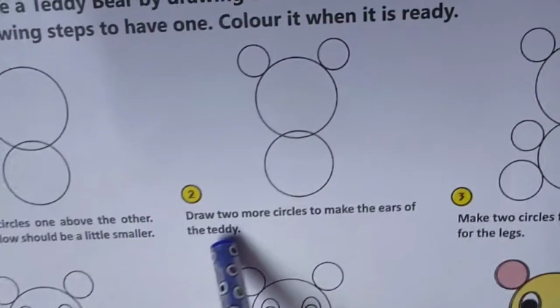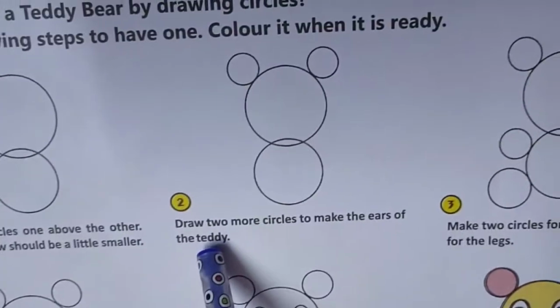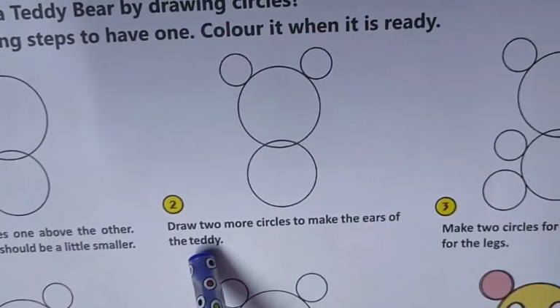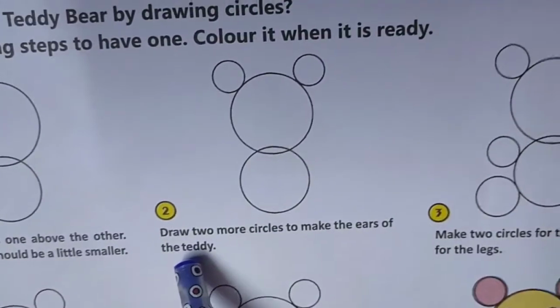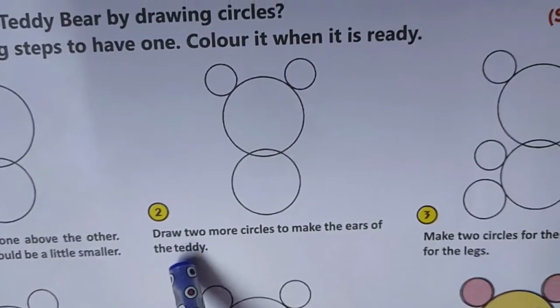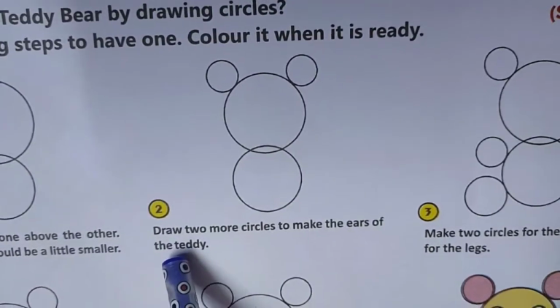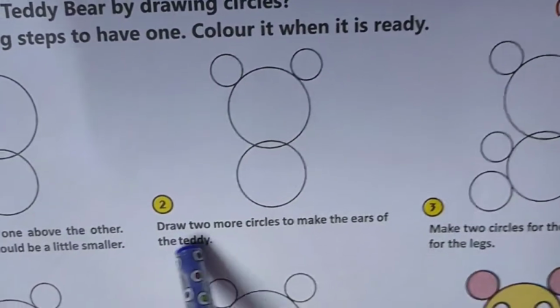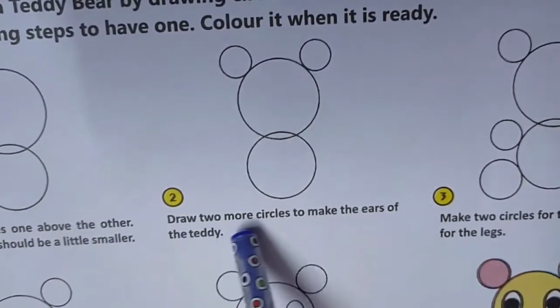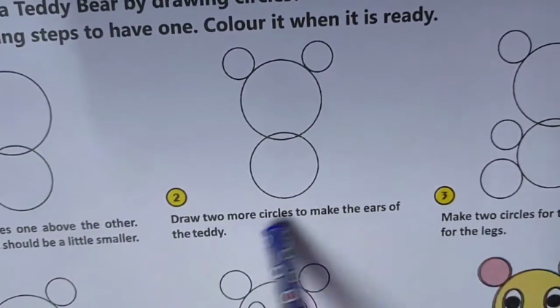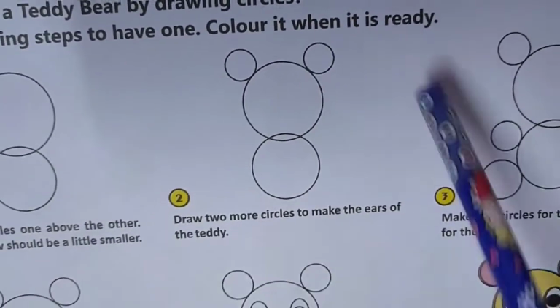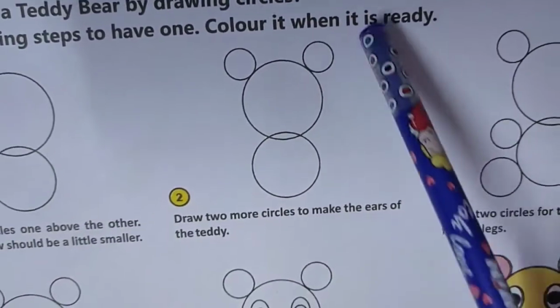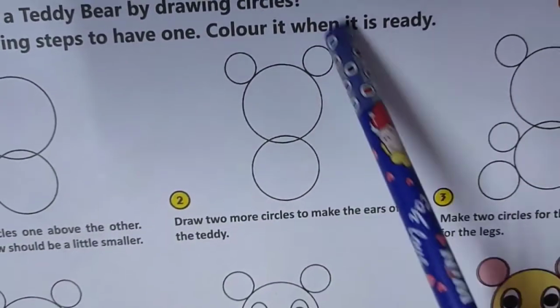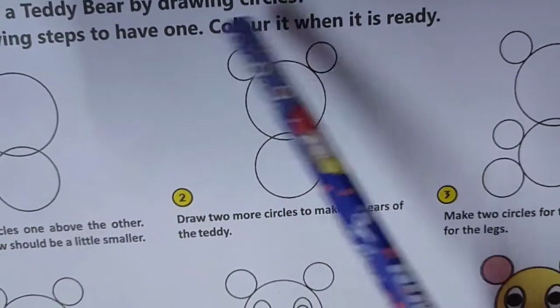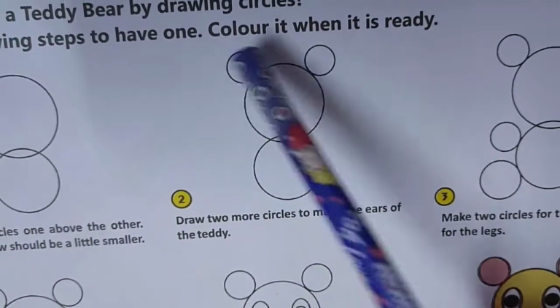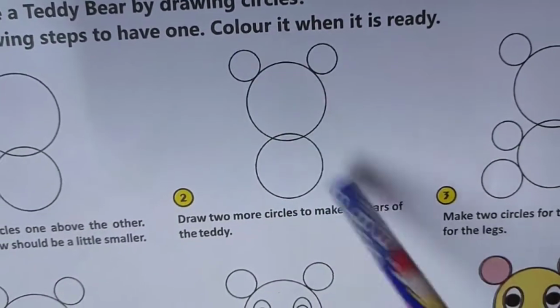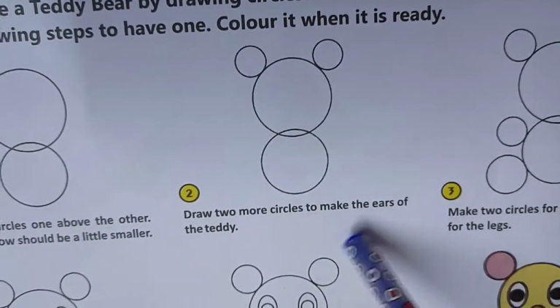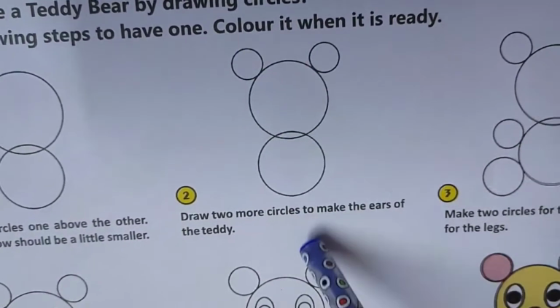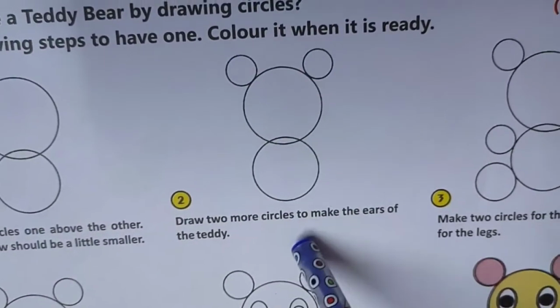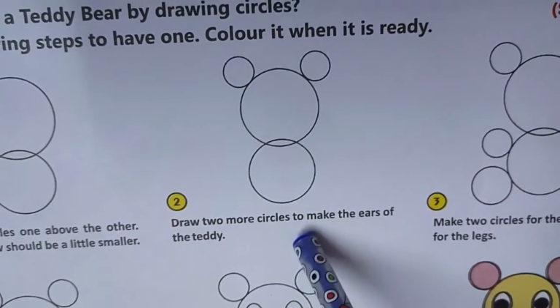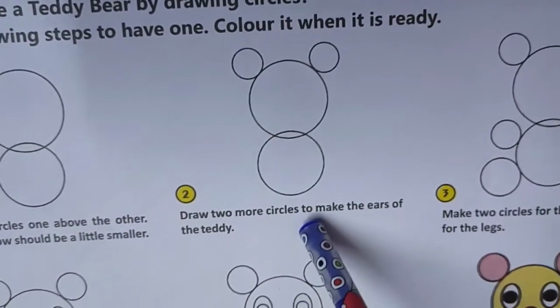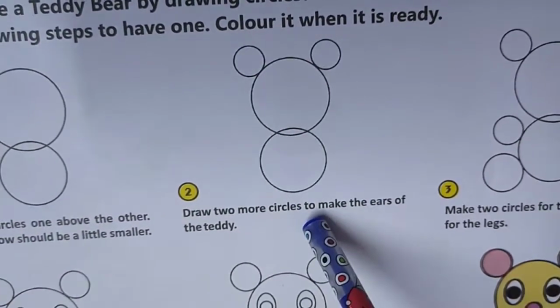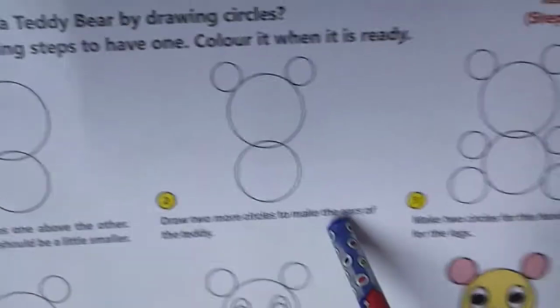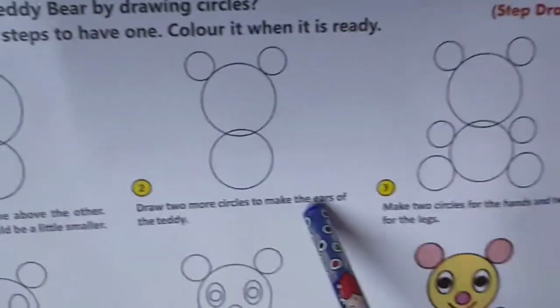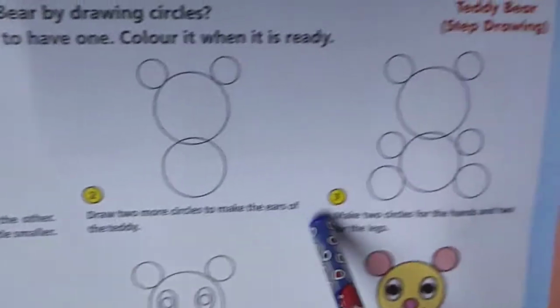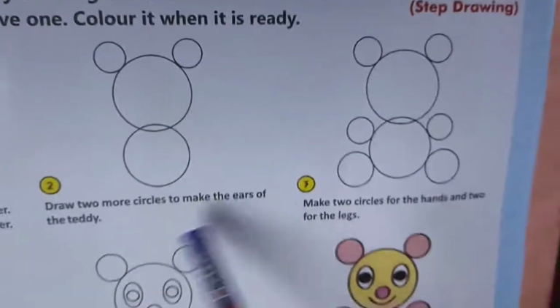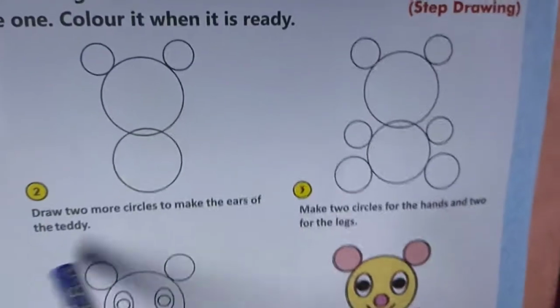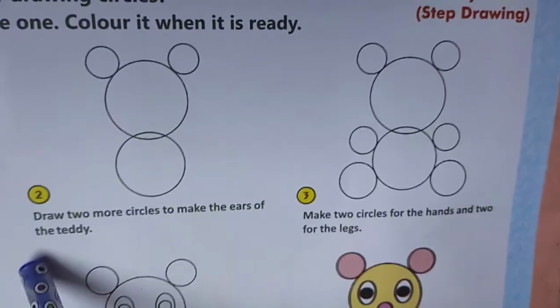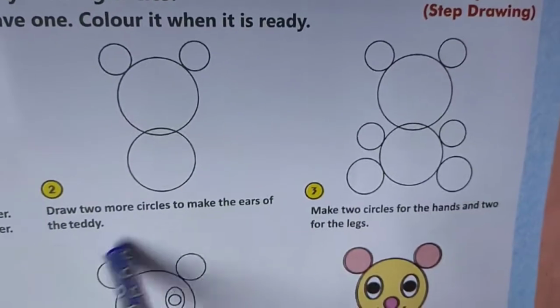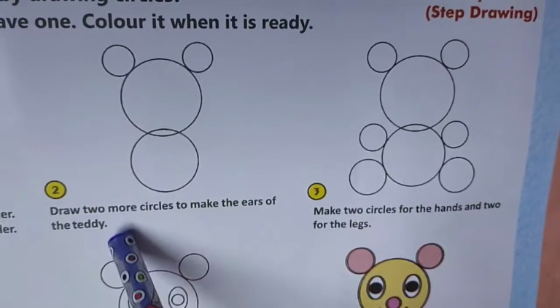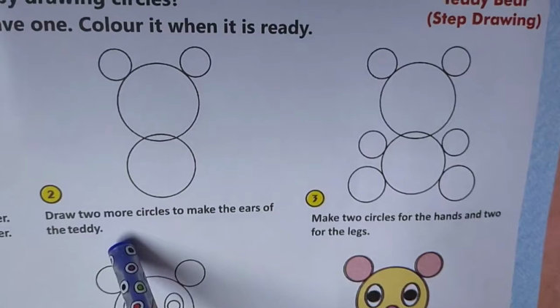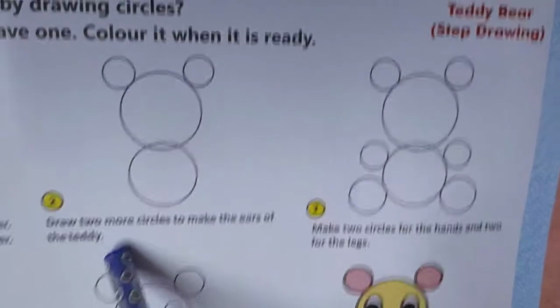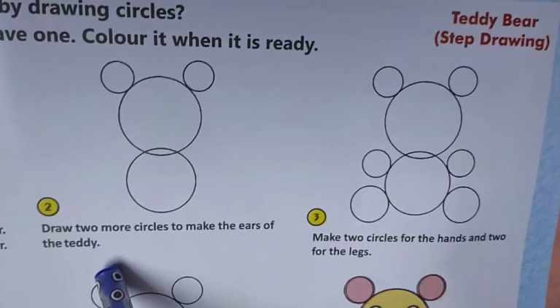Step 2: Draw two more circles to make the ears of the teddy.